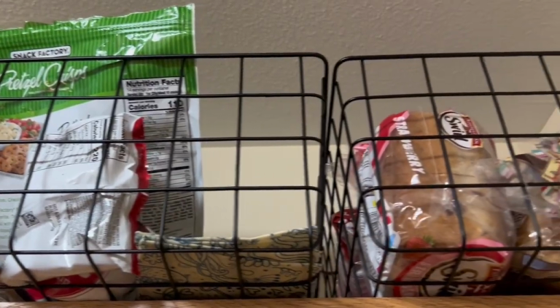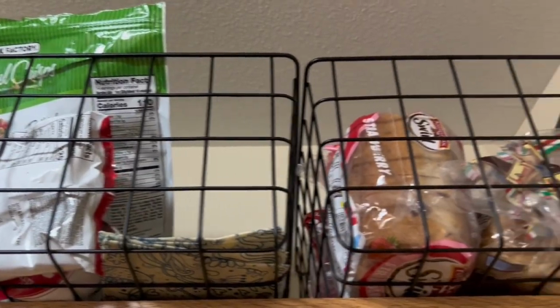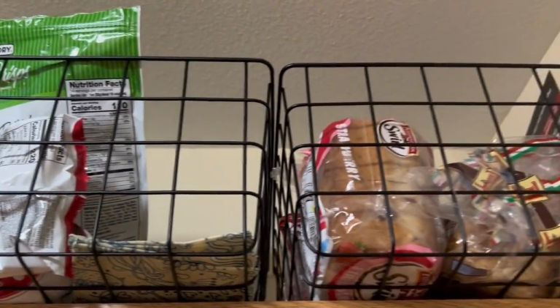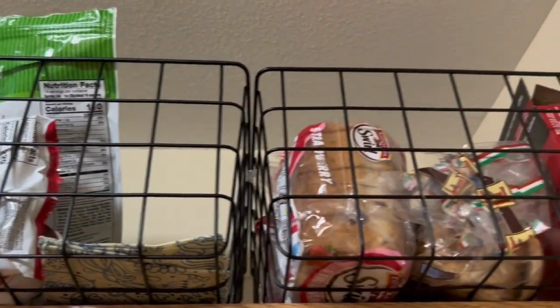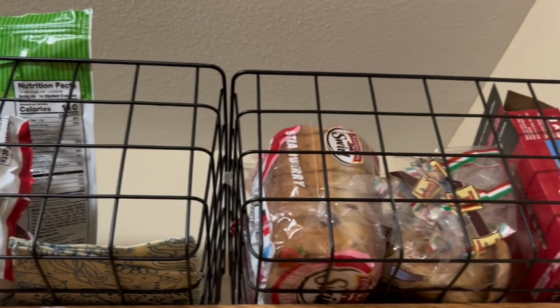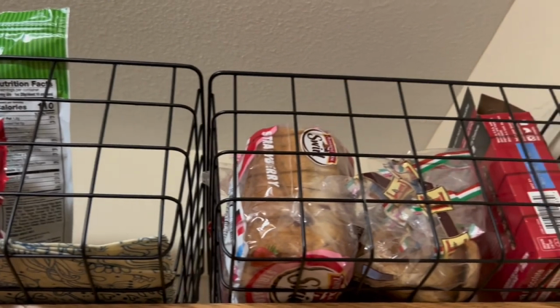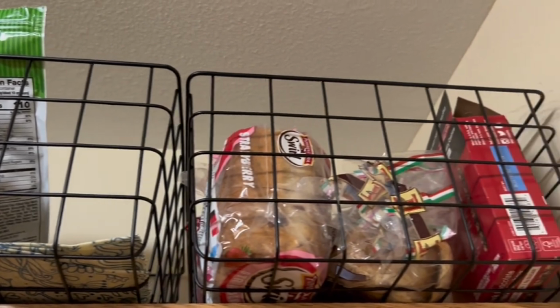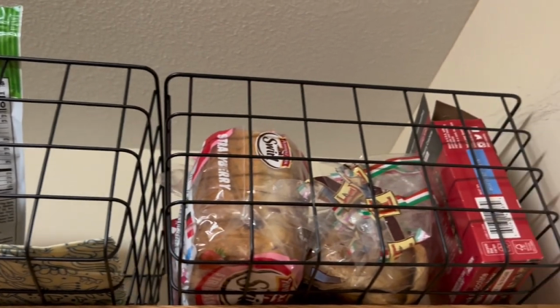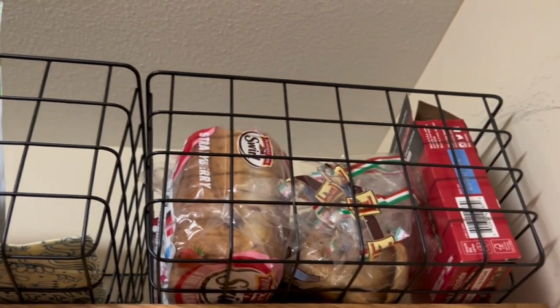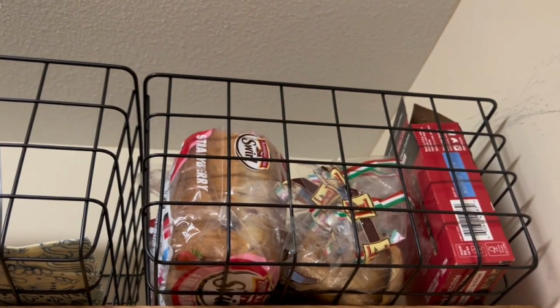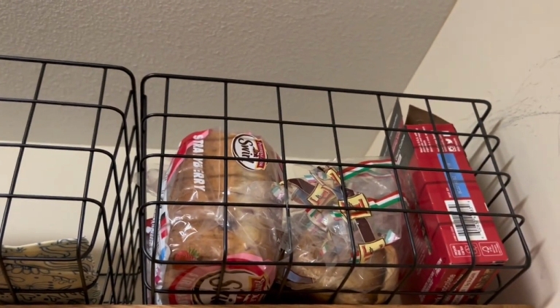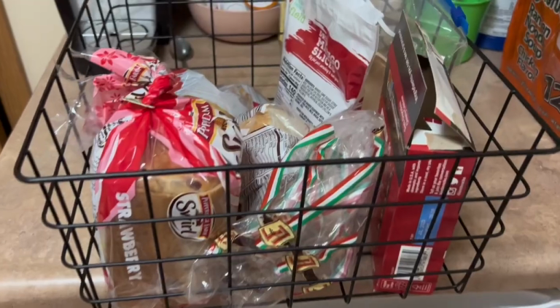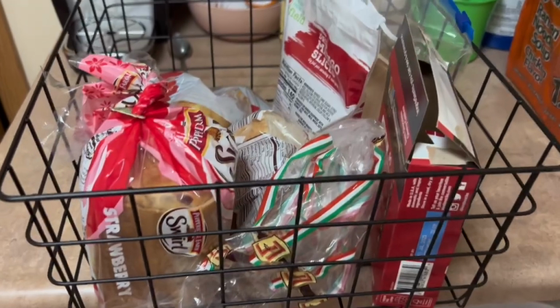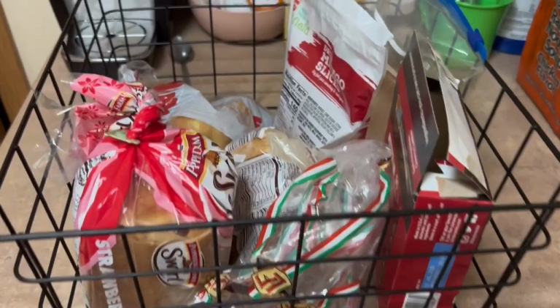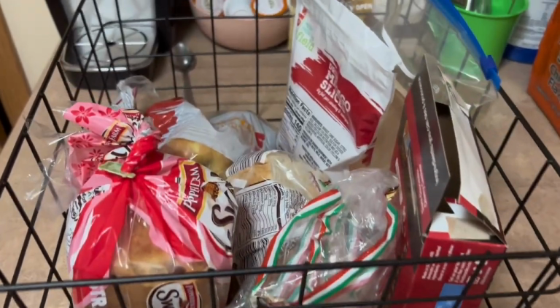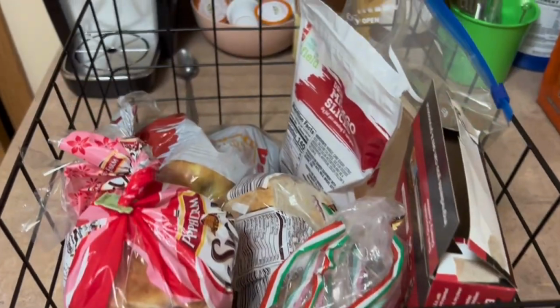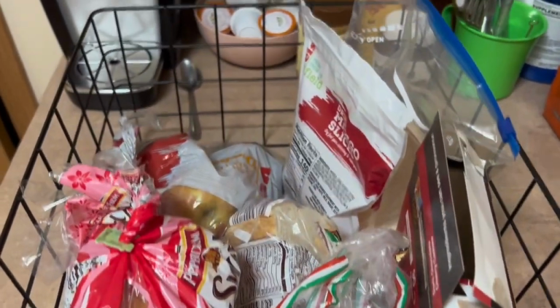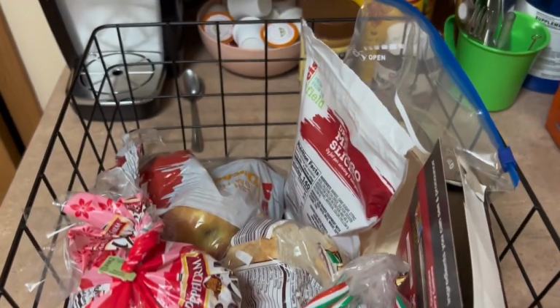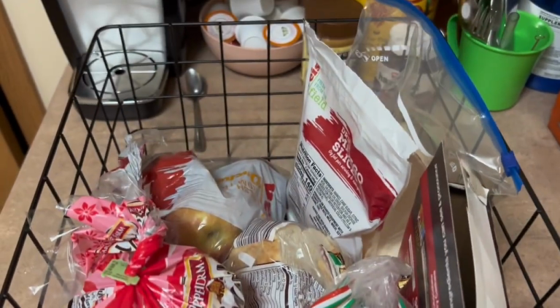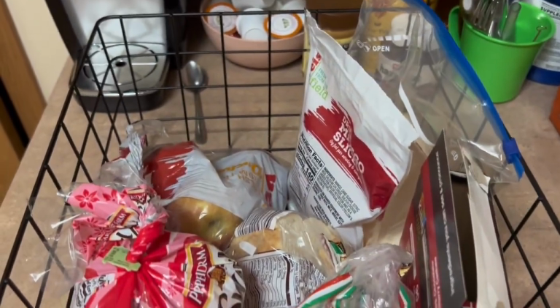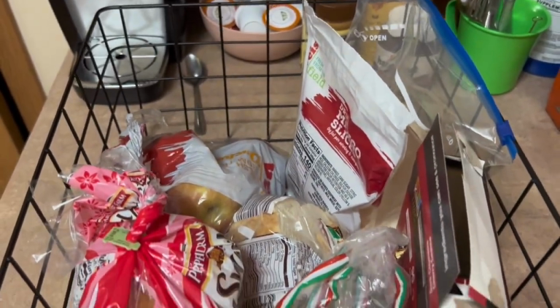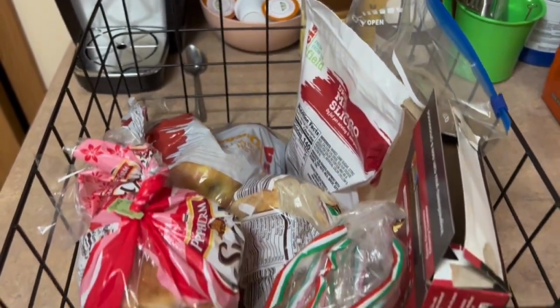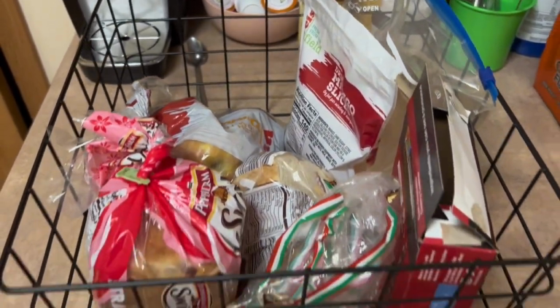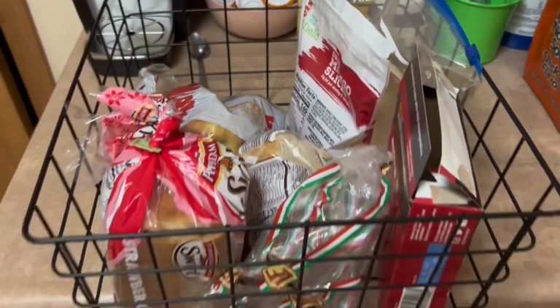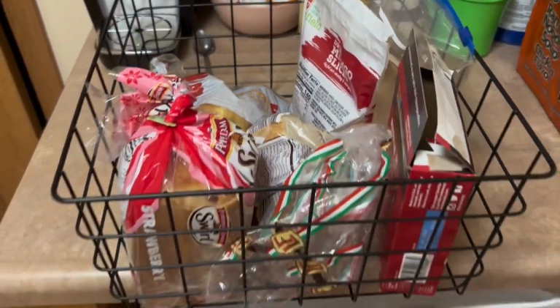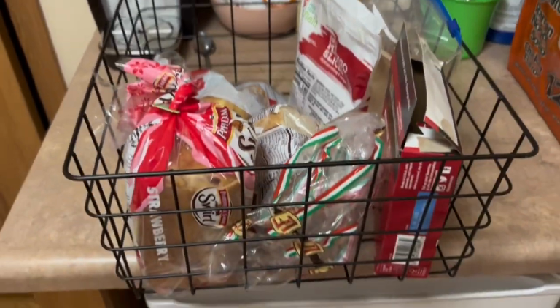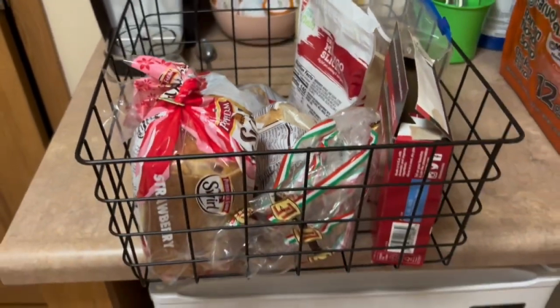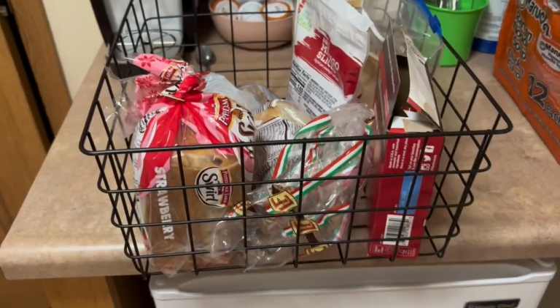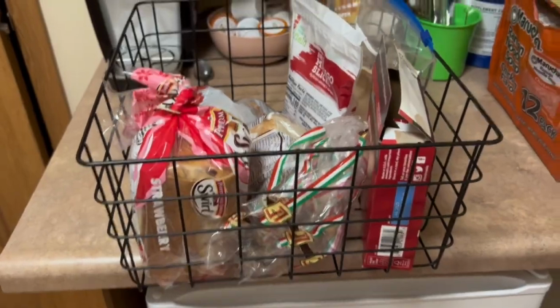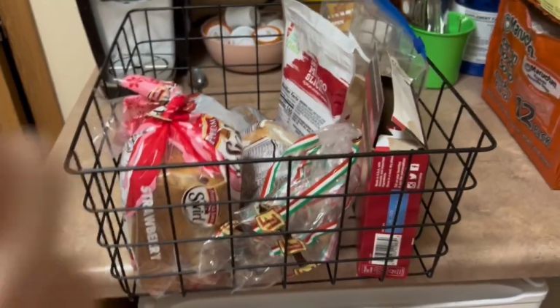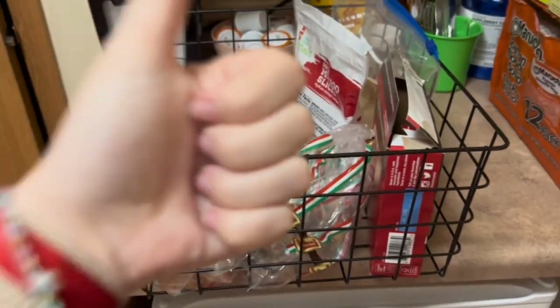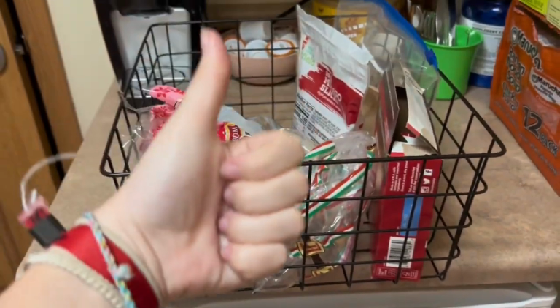Something really useful that we got are these little buckets, bins, and we just keep our own snacks in them.